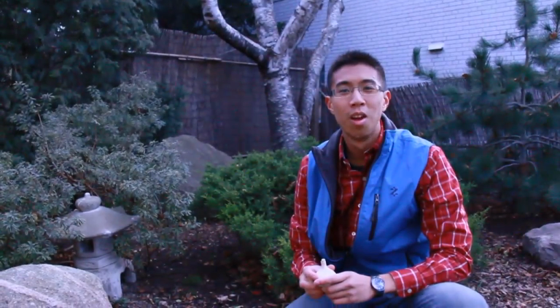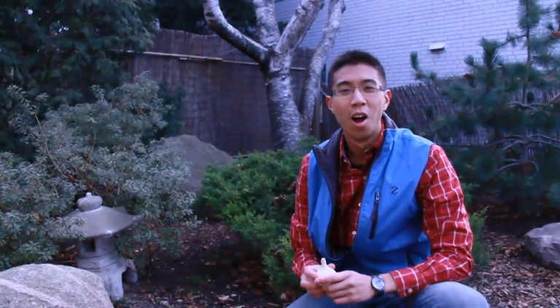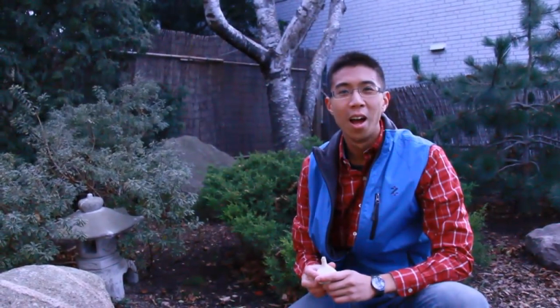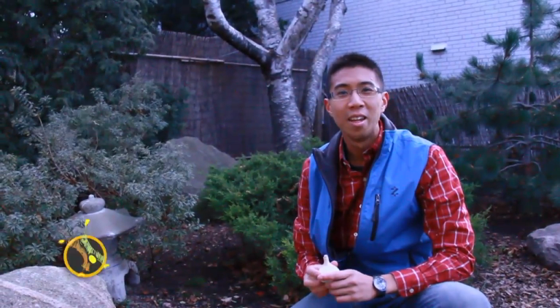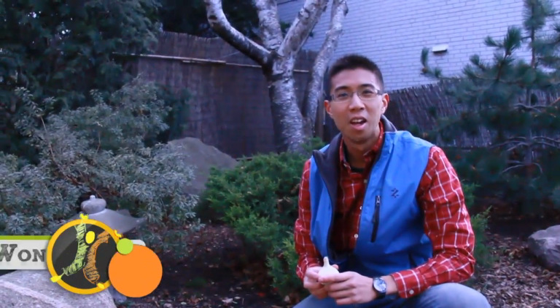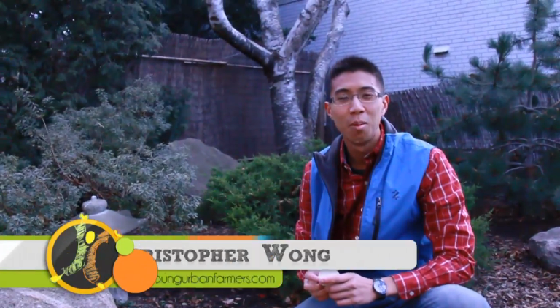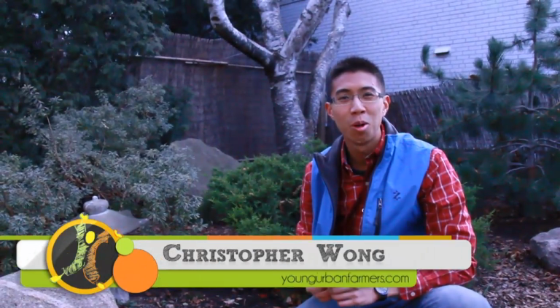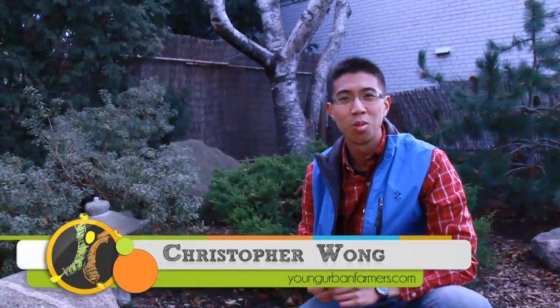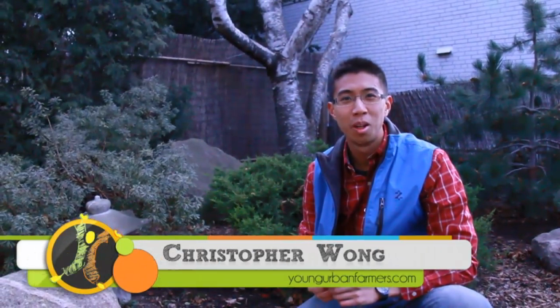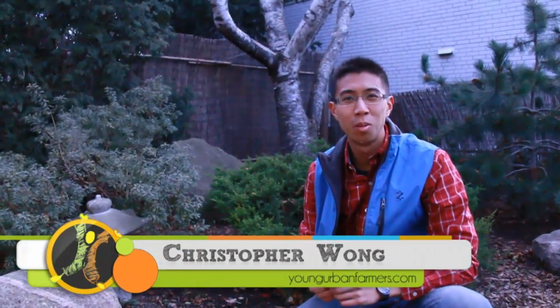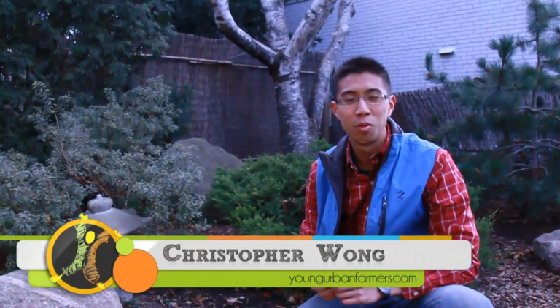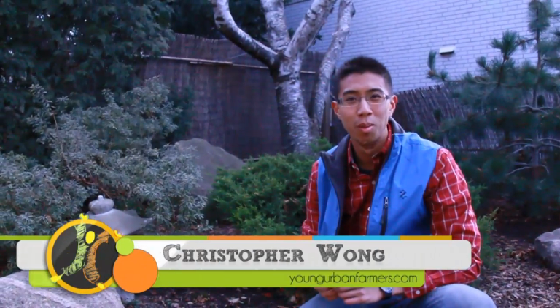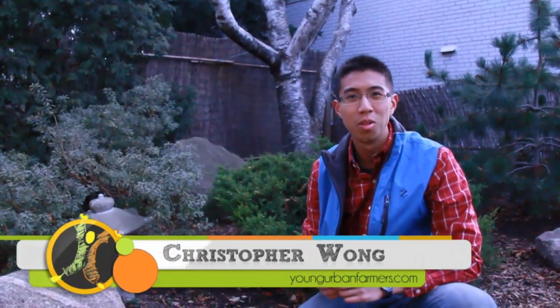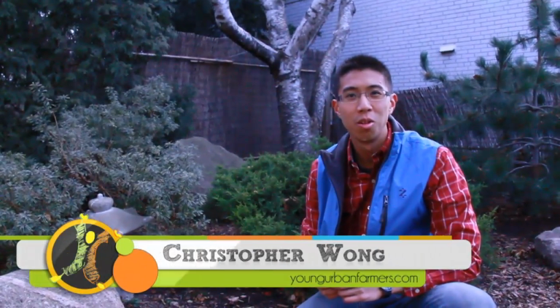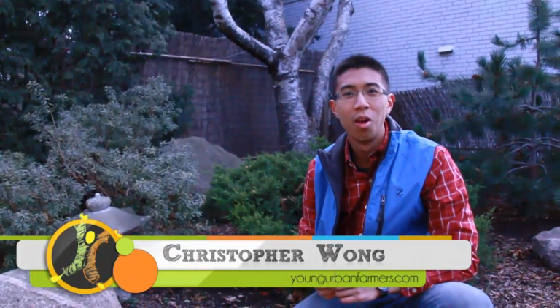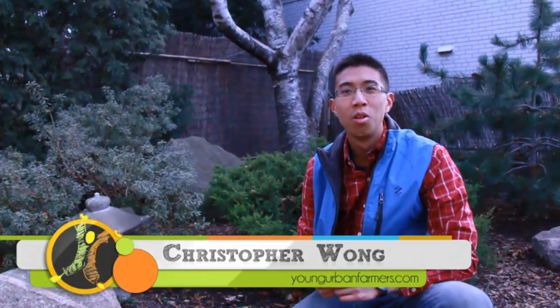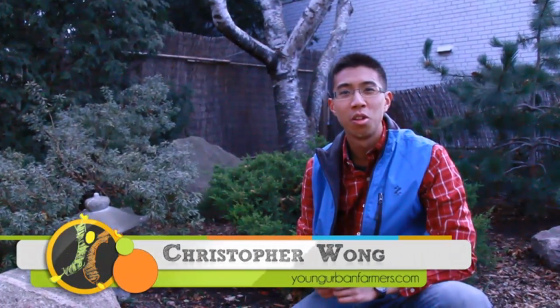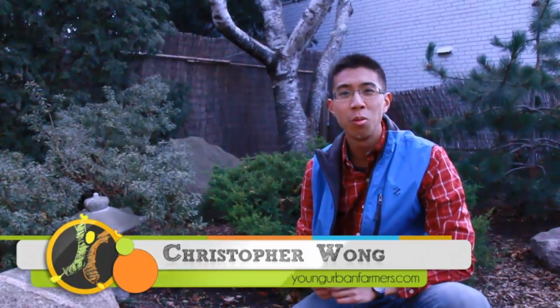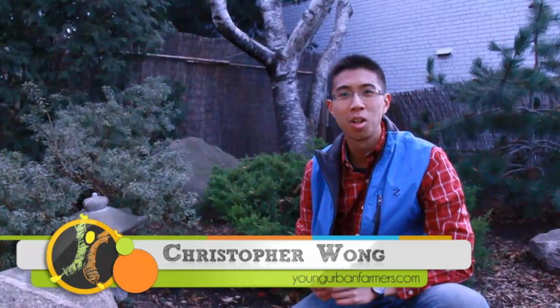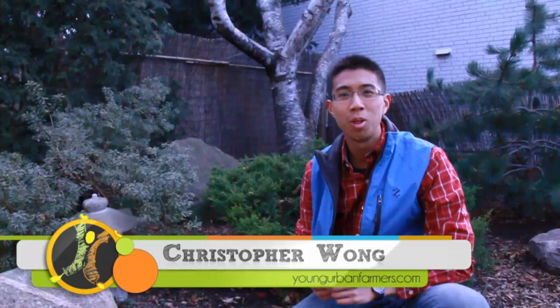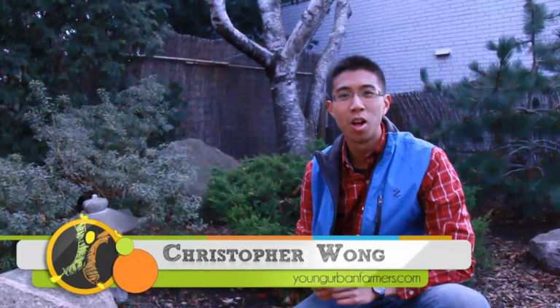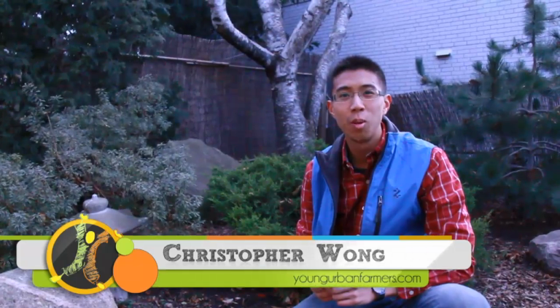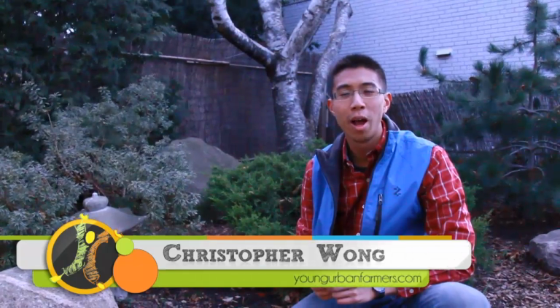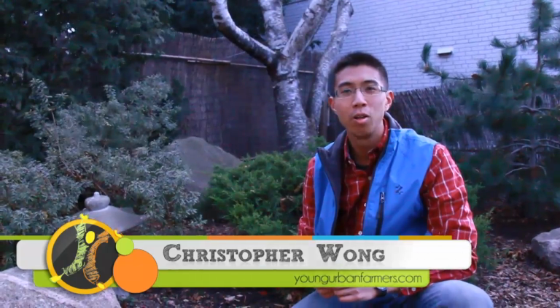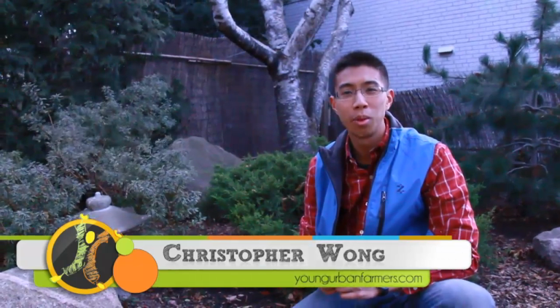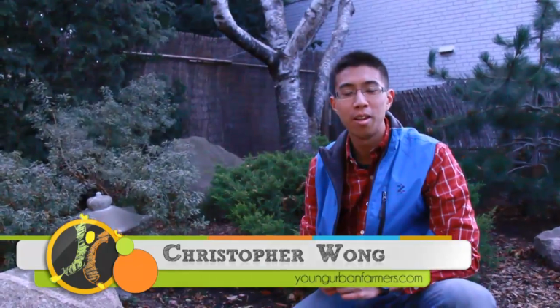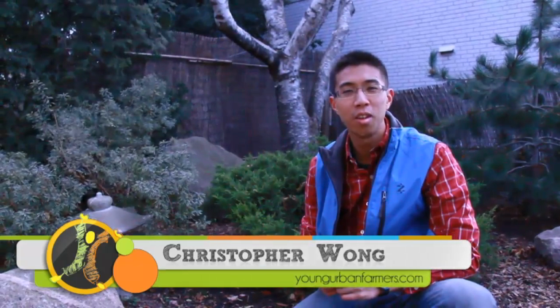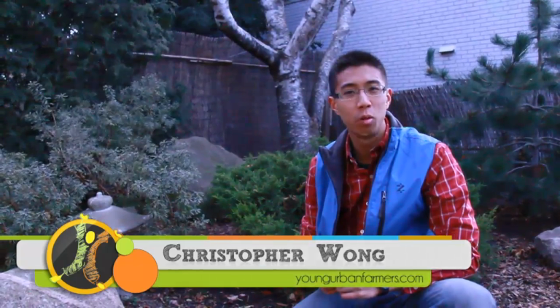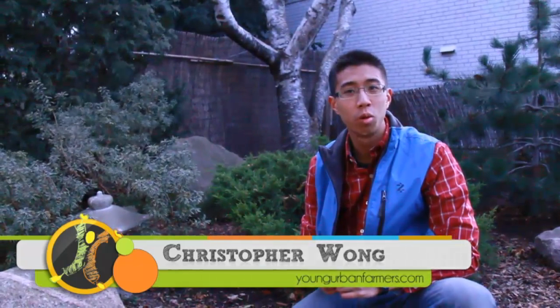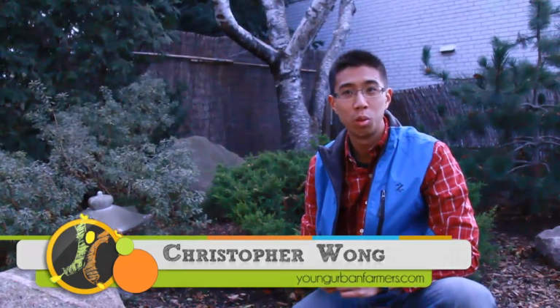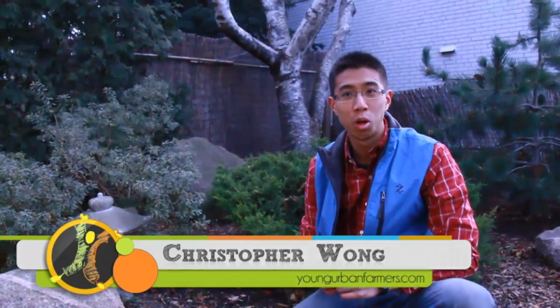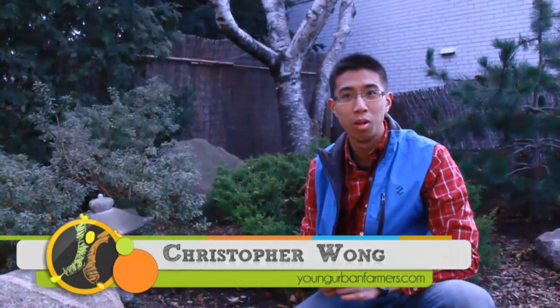Hi, I'm Chris from Young Urban Farmers. Today we're going to be talking about how to plant and grow your own garlic.